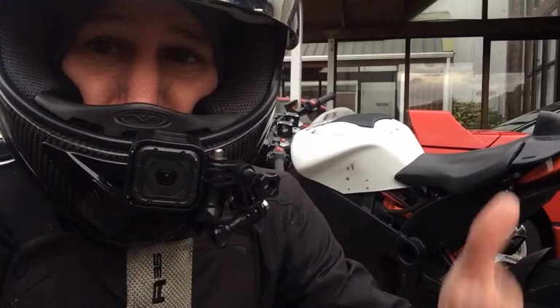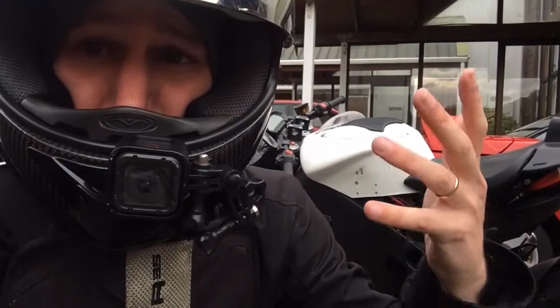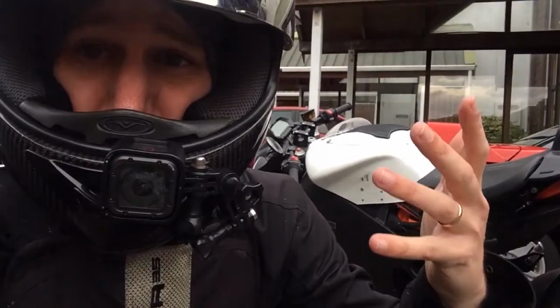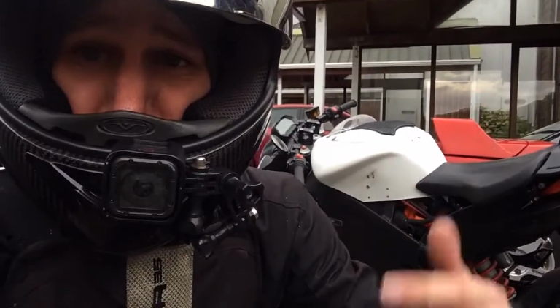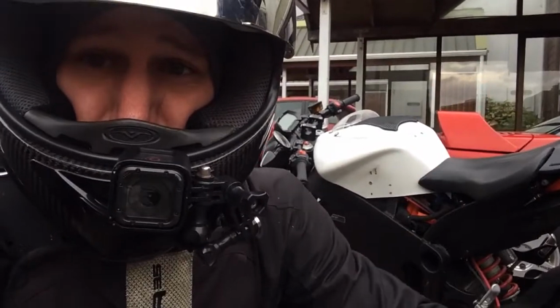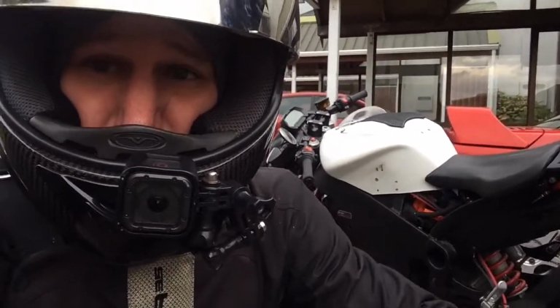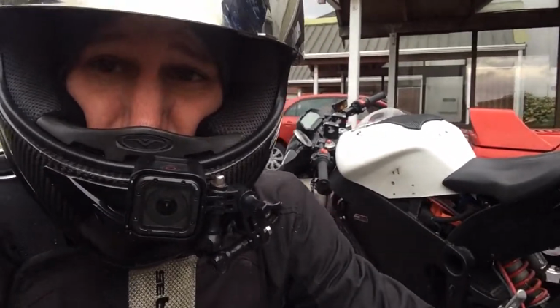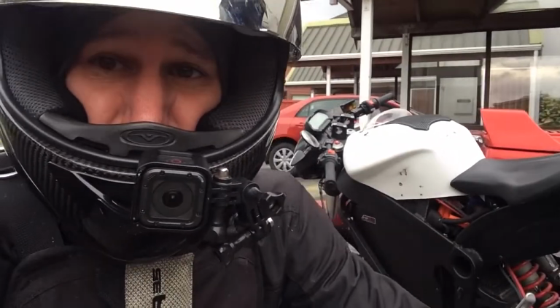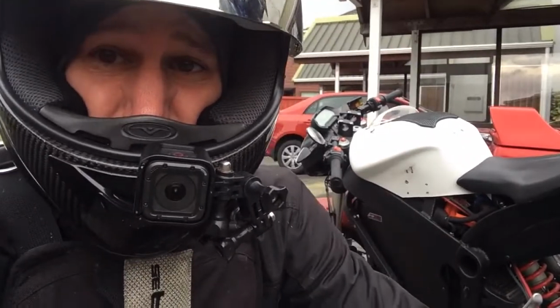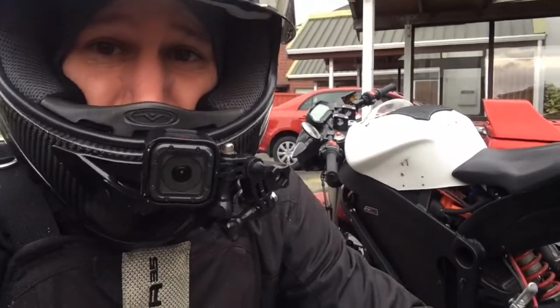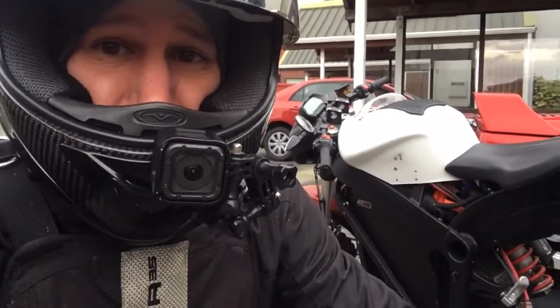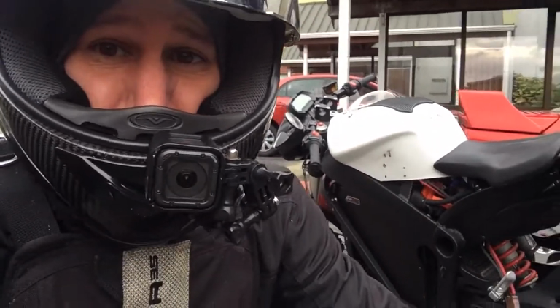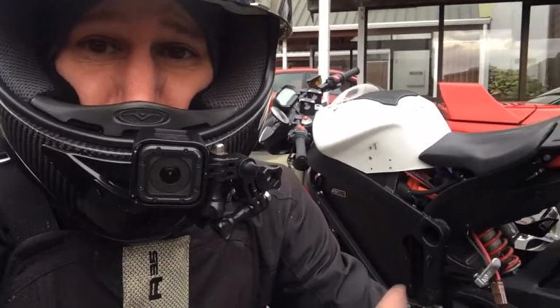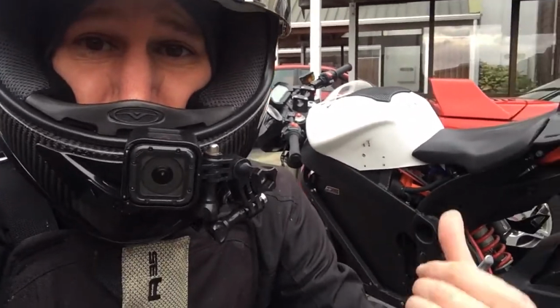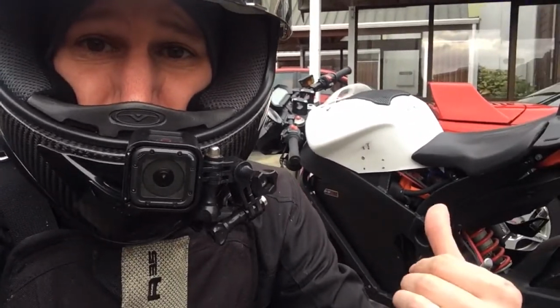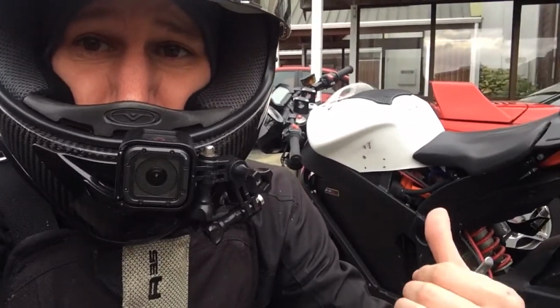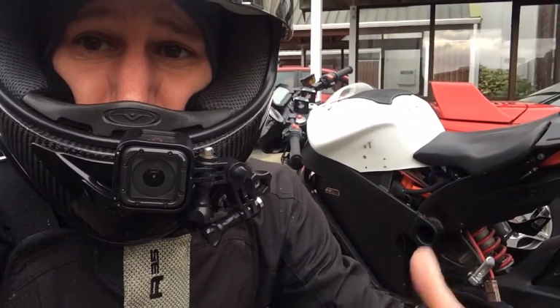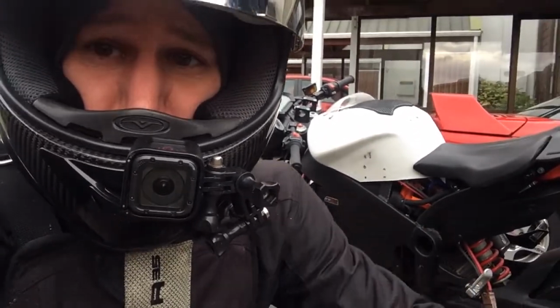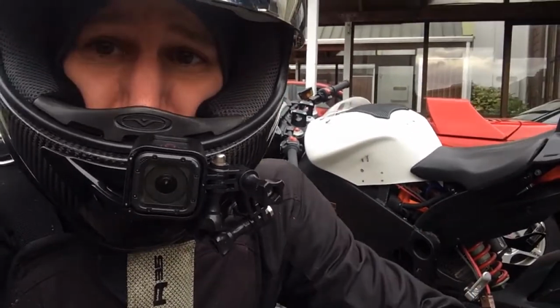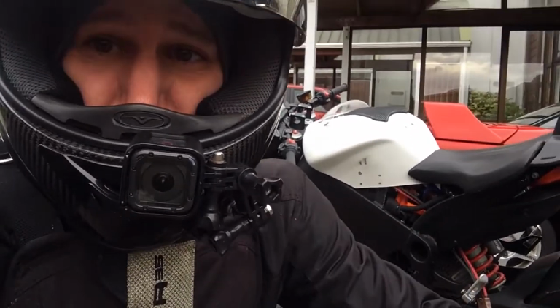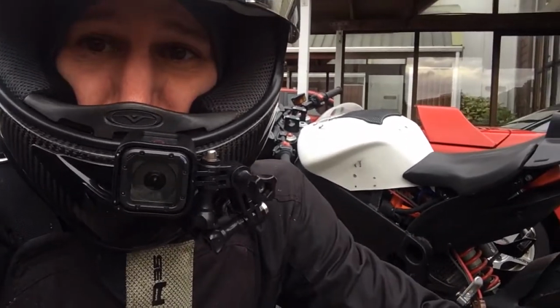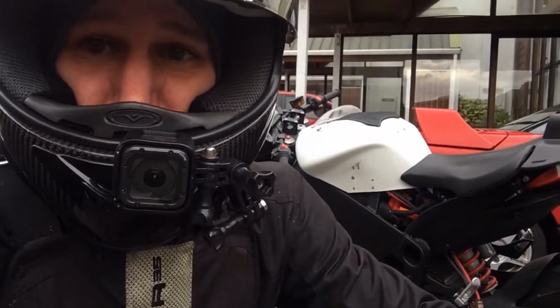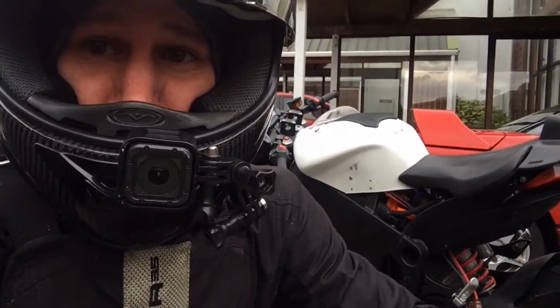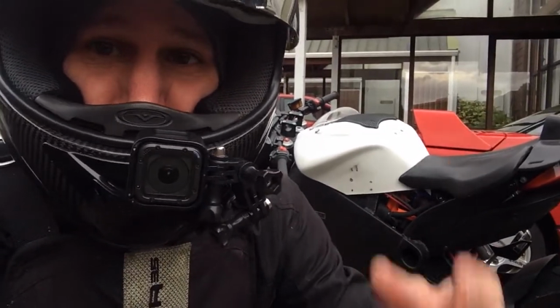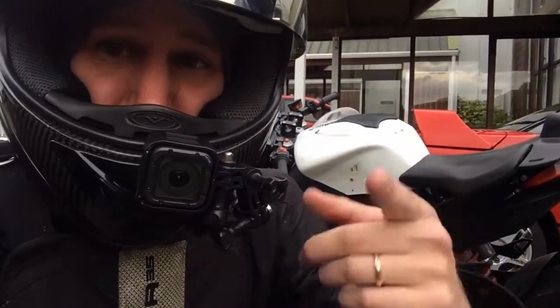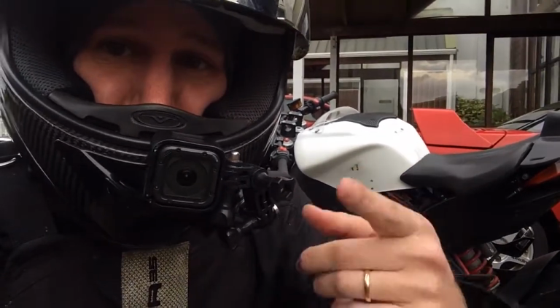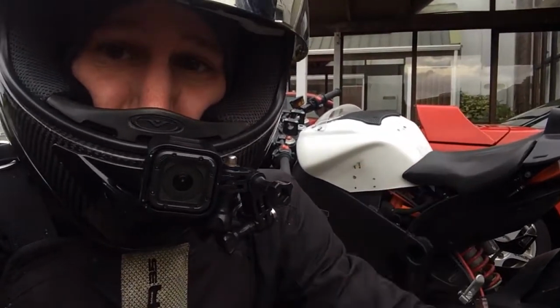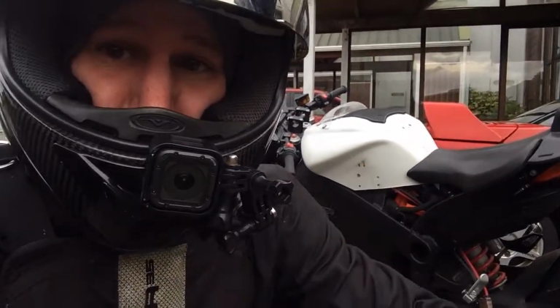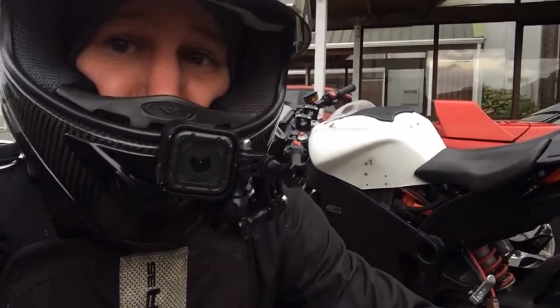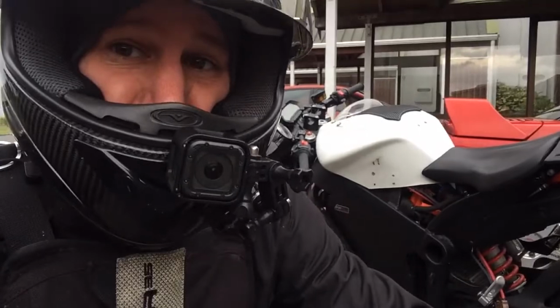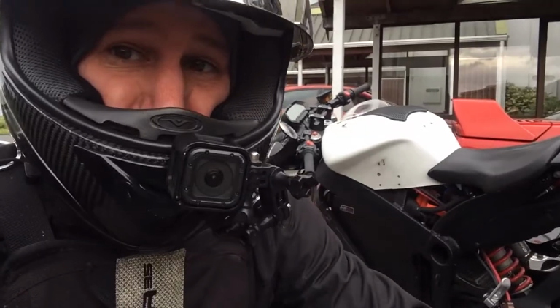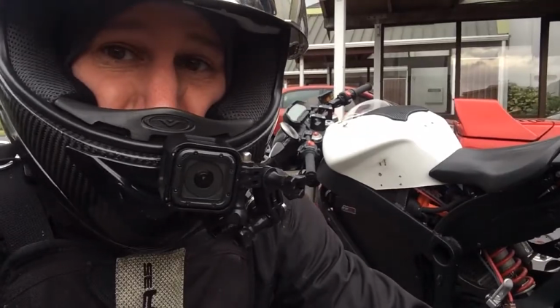Hey, welcome back to New Zero Lands. I'm still waiting for some parts for the bike, so I'm going to go check out some new charging stations.